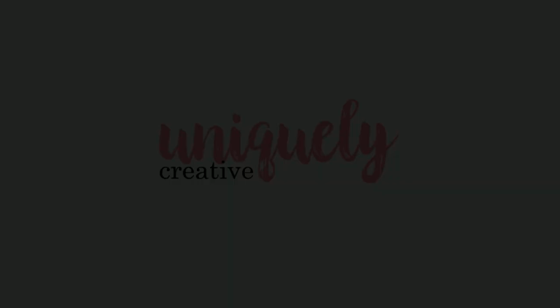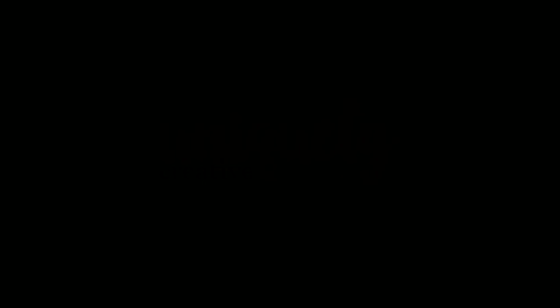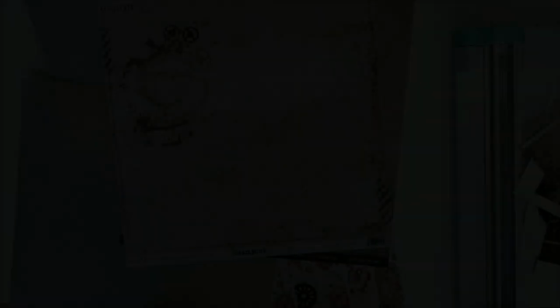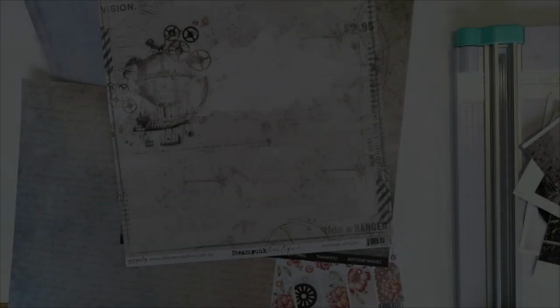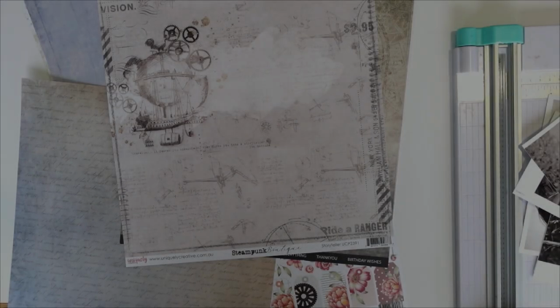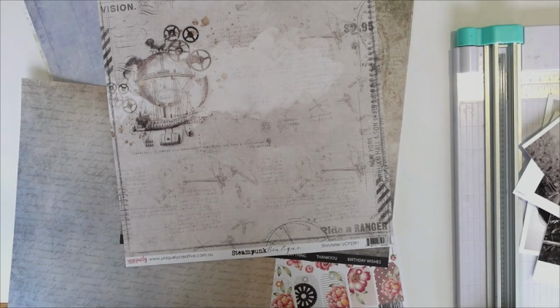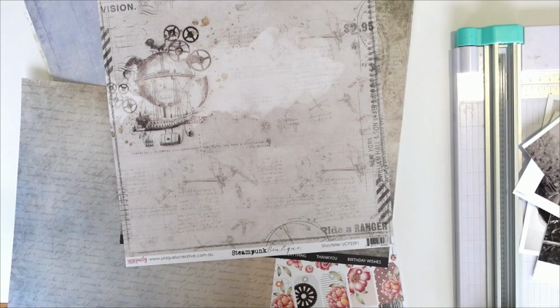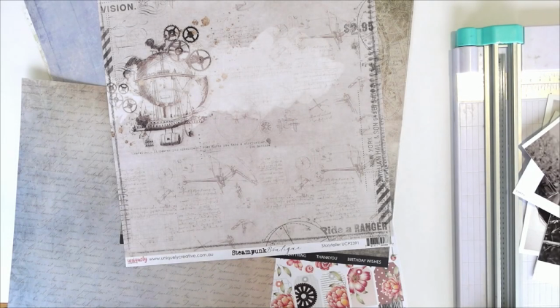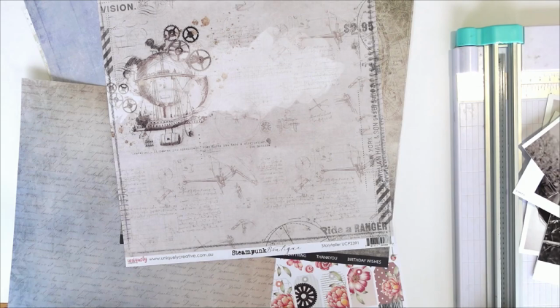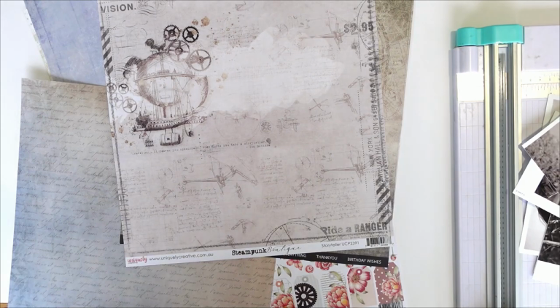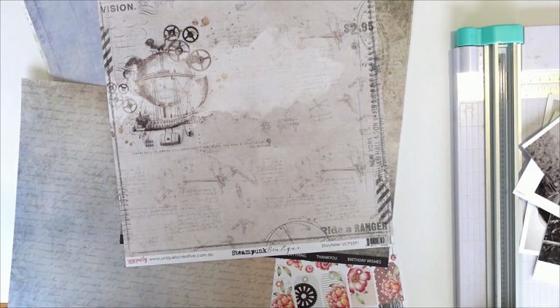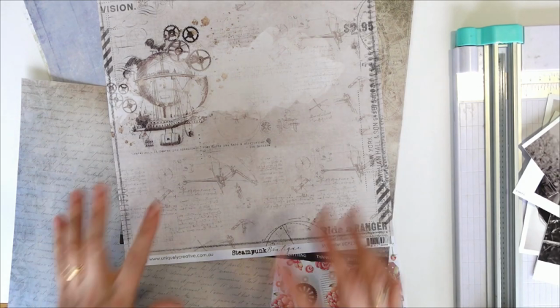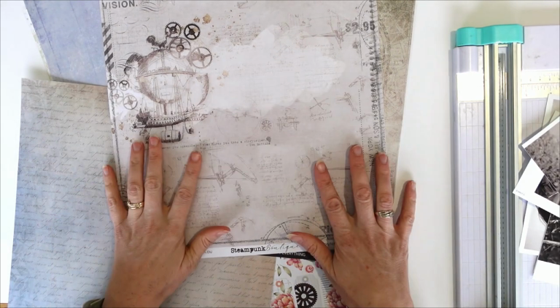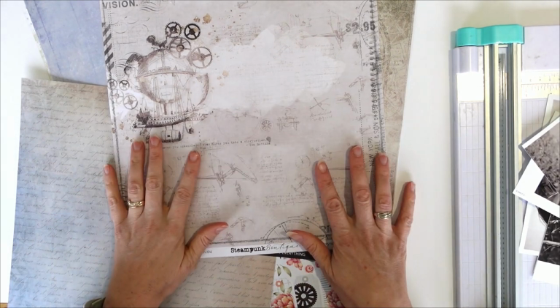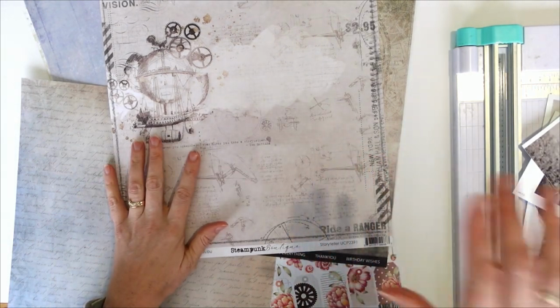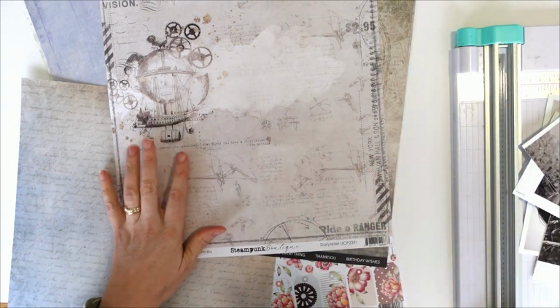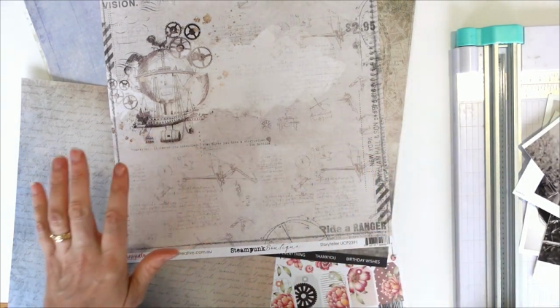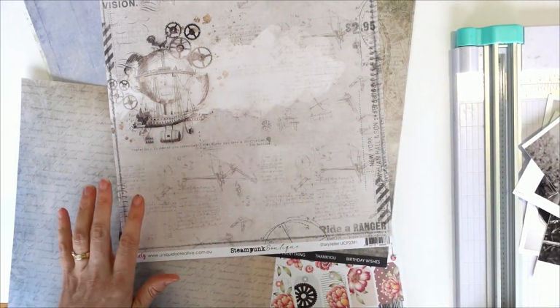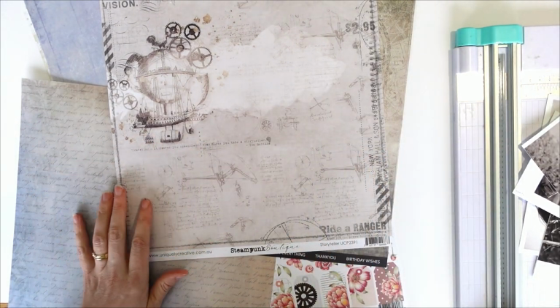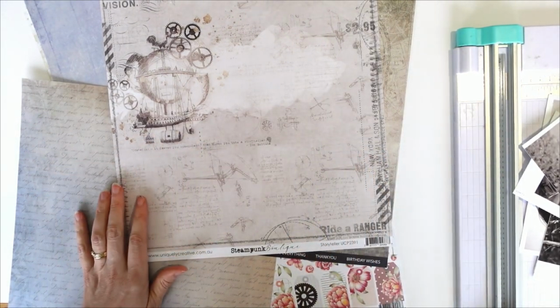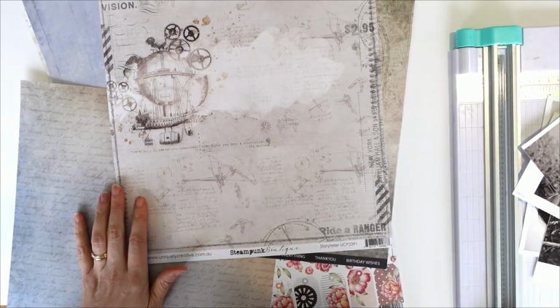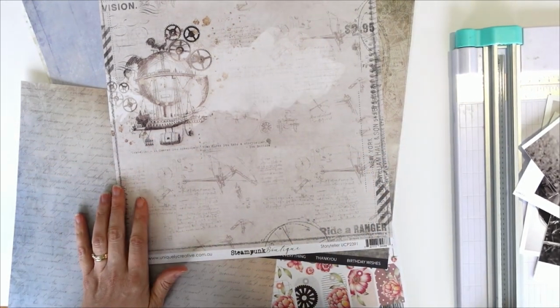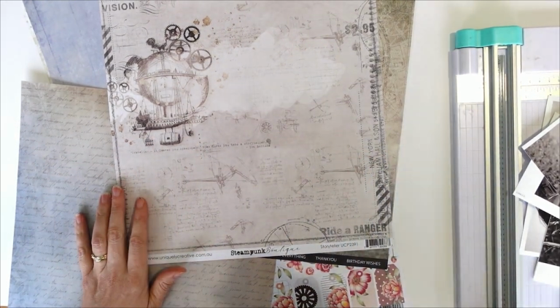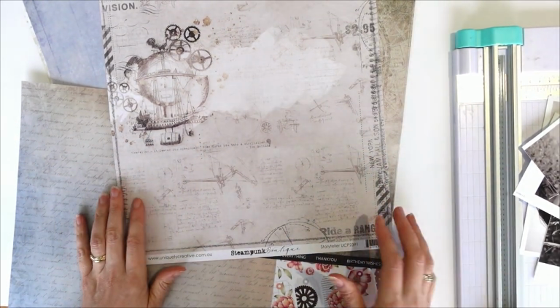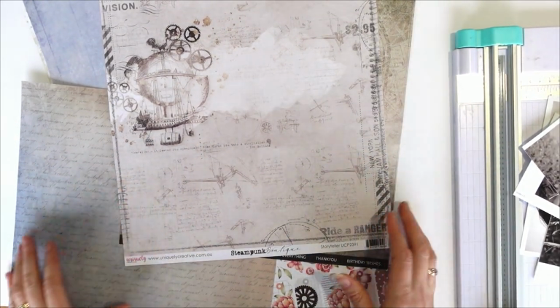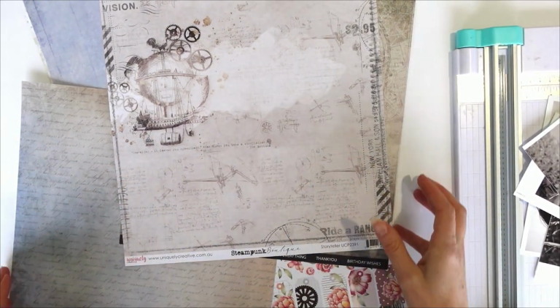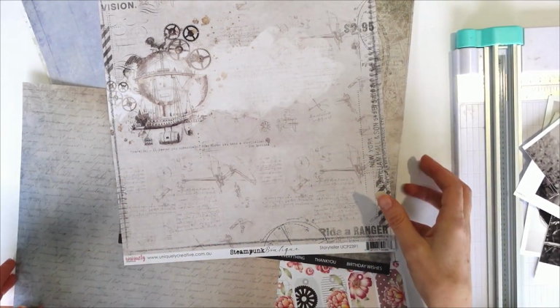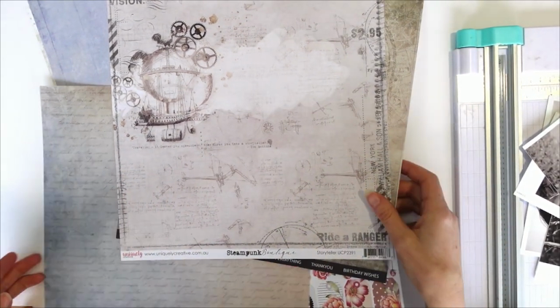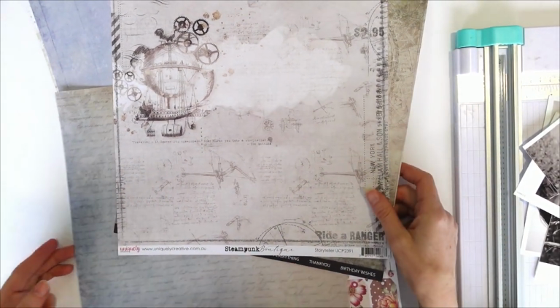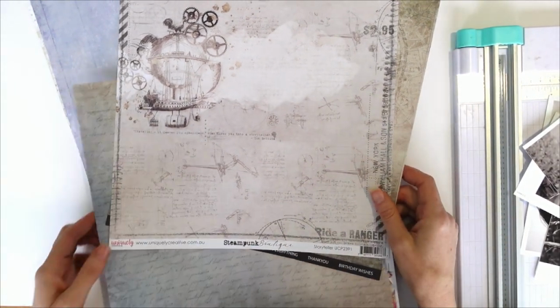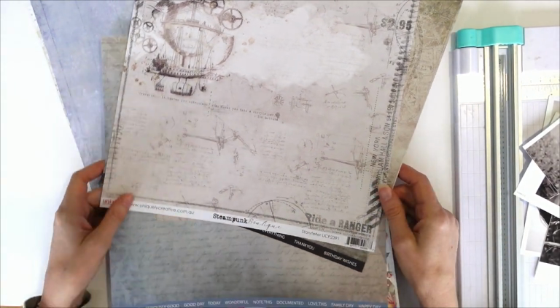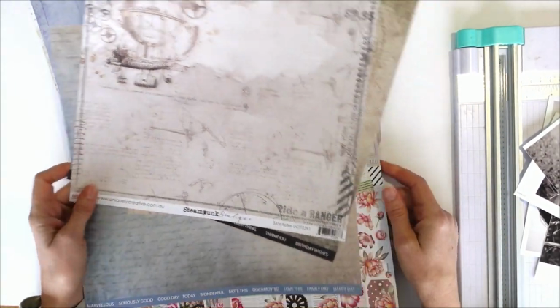Hi guys, Tracy here from Uniquely Creative. I'm going to make a layout today using our steampunk boutique collection.